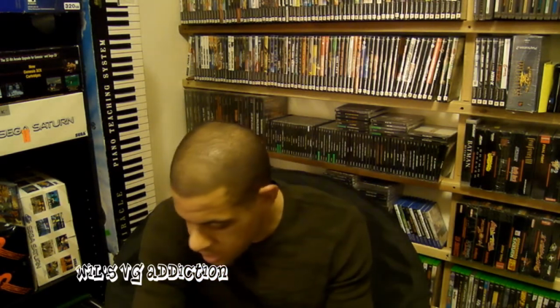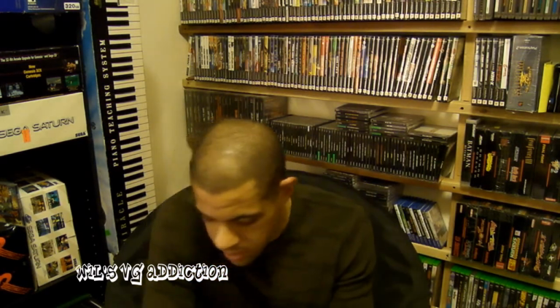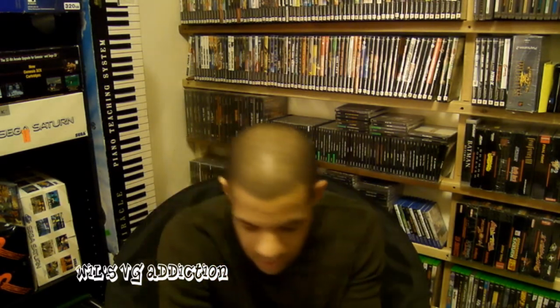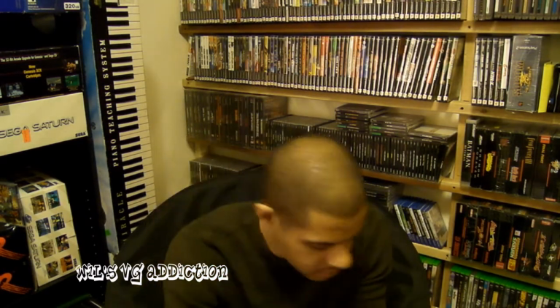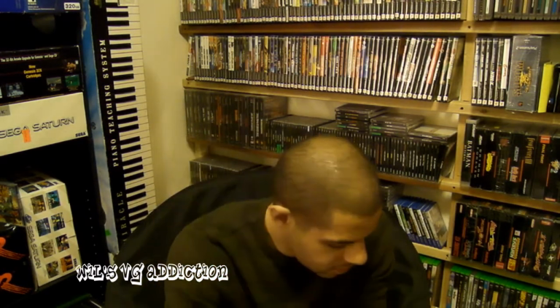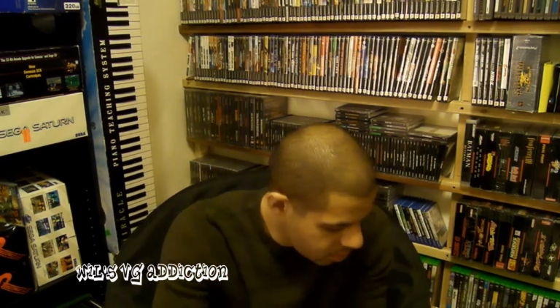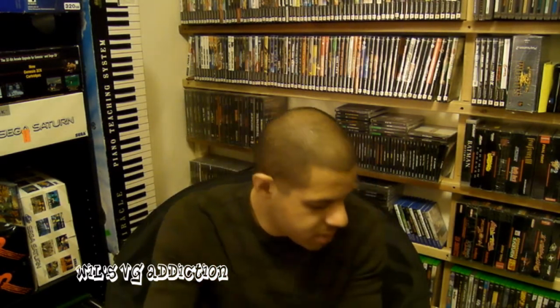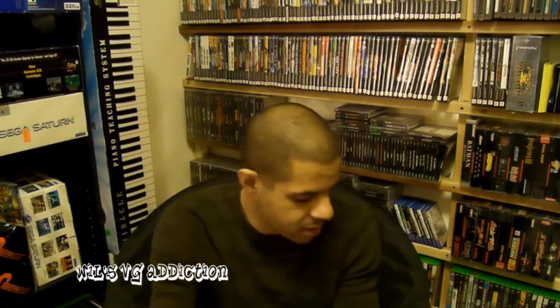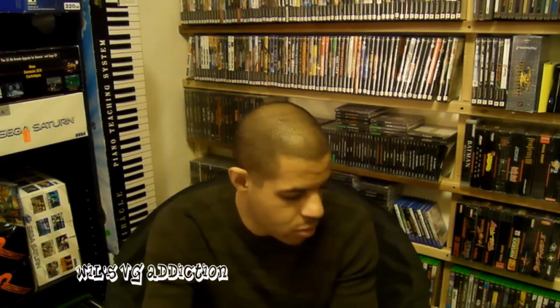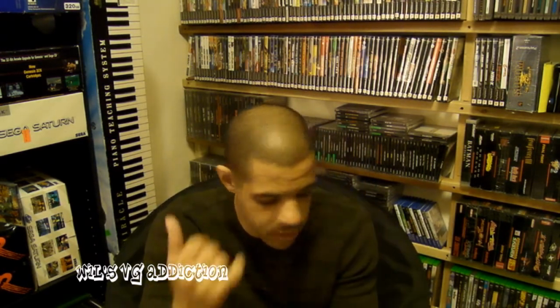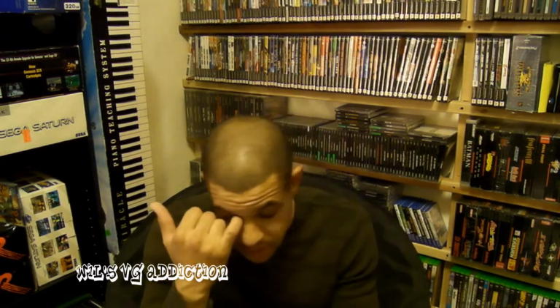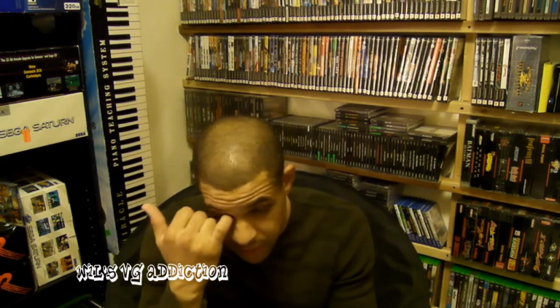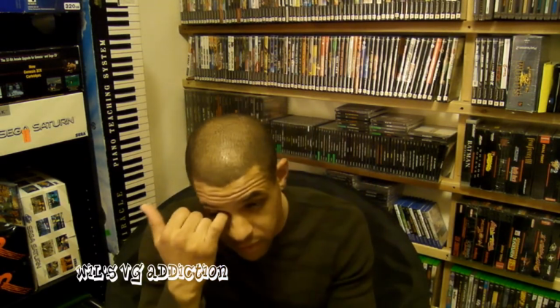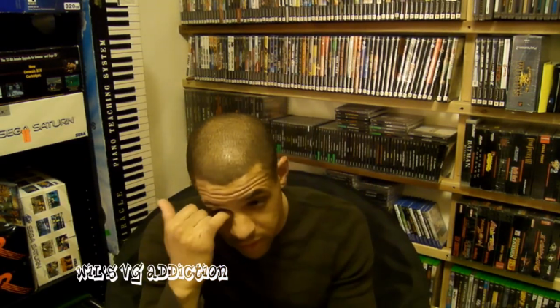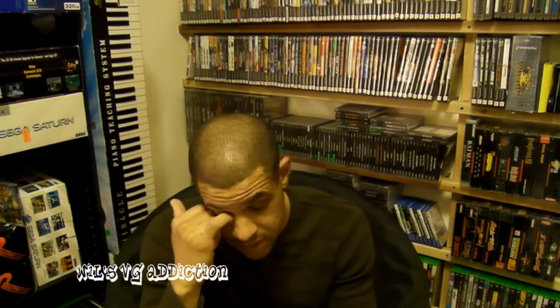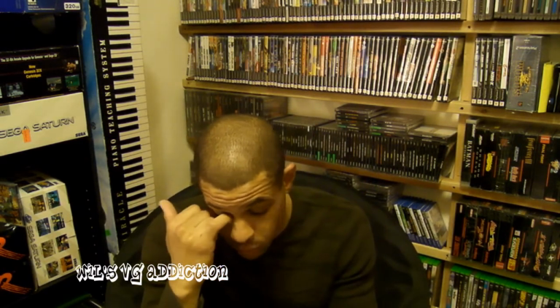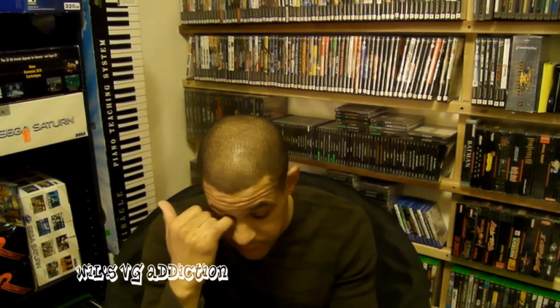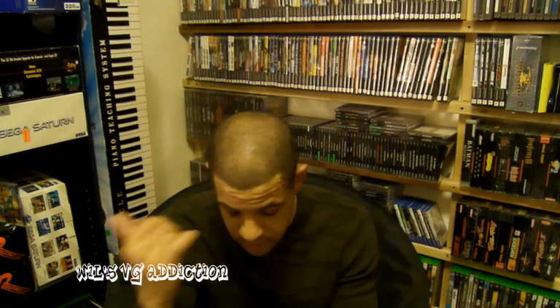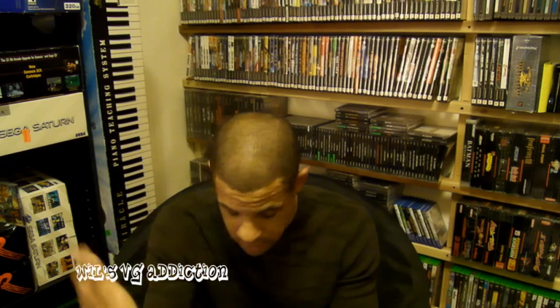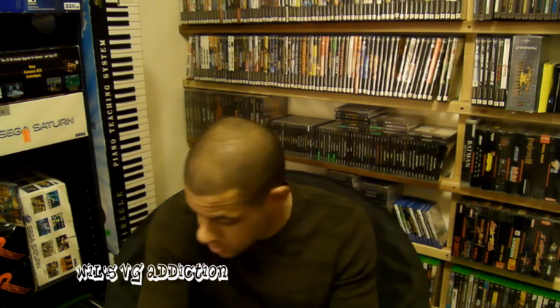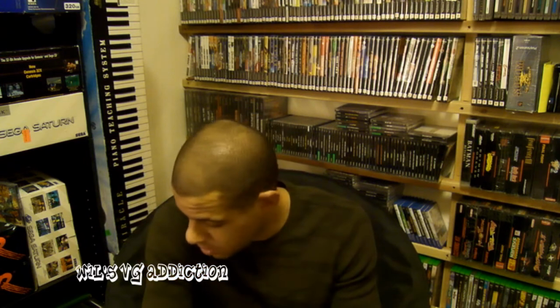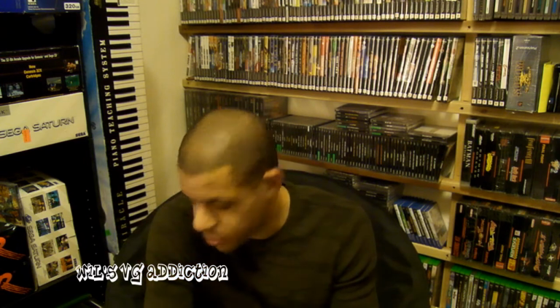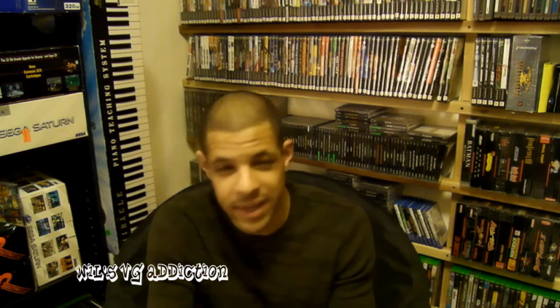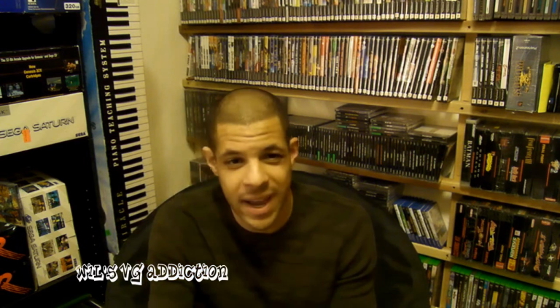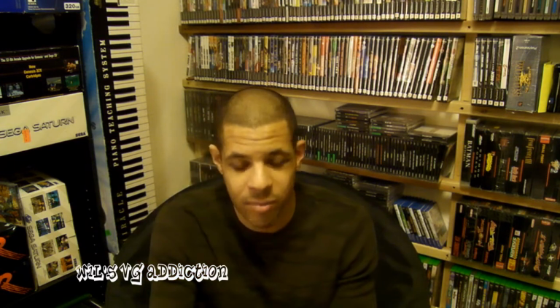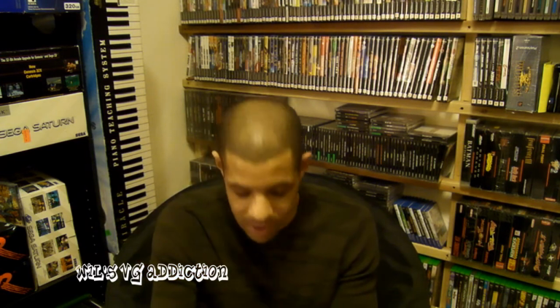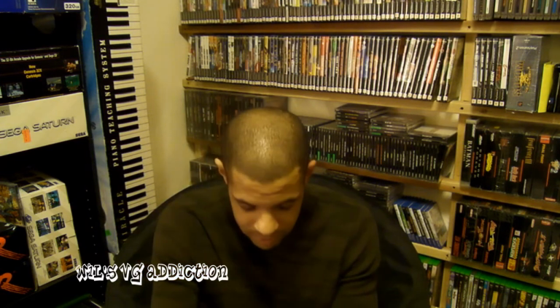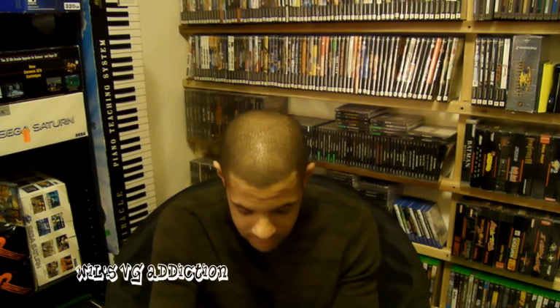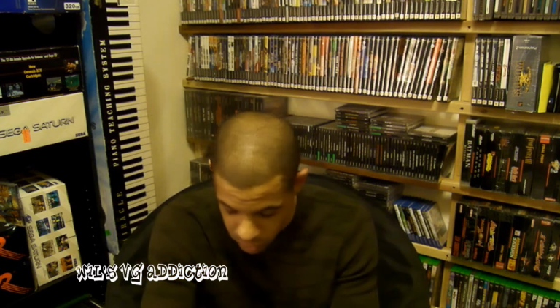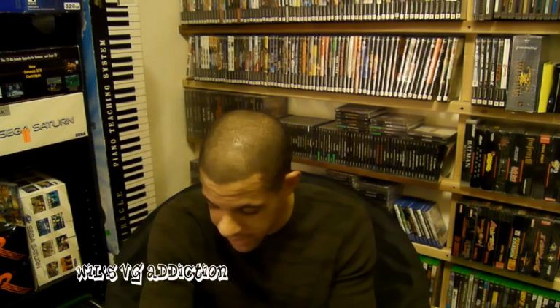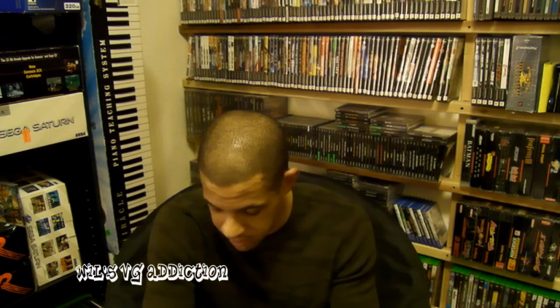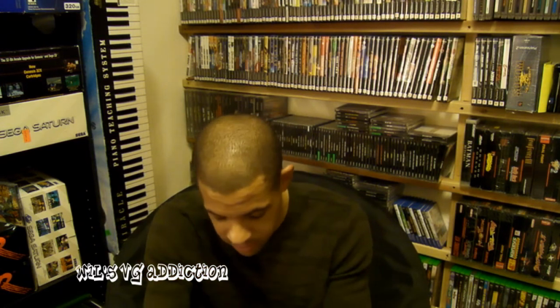So now, in no particular order, the stuff that I've gotten over the last week and a half or so.